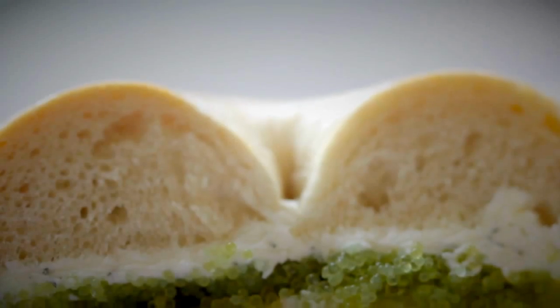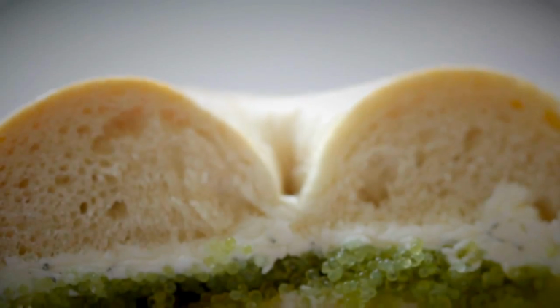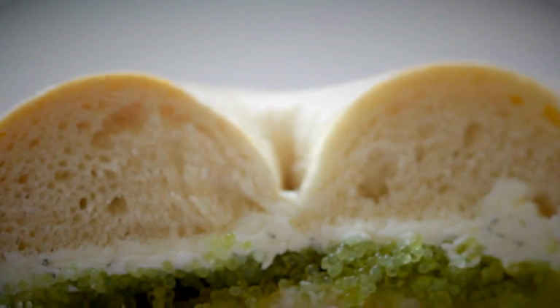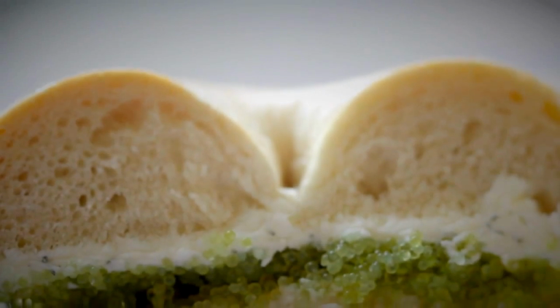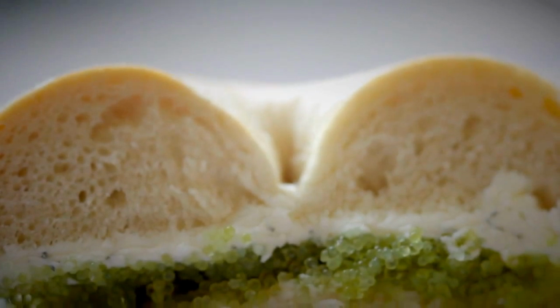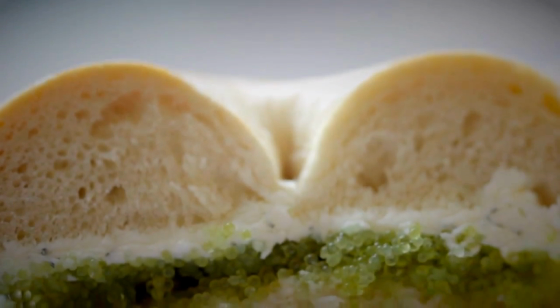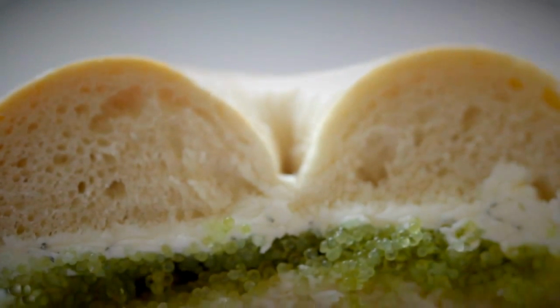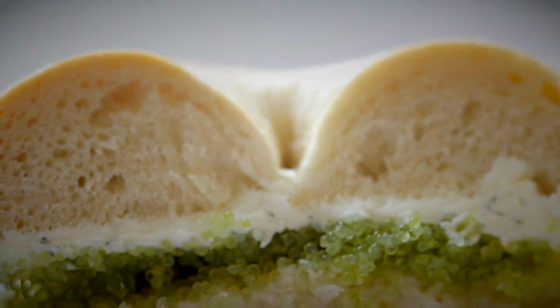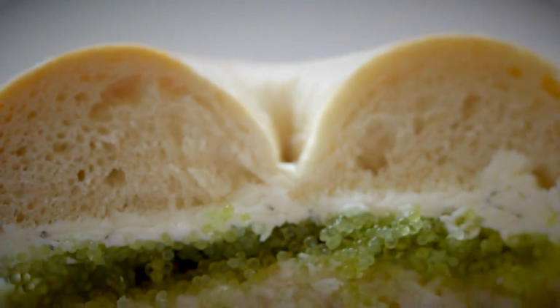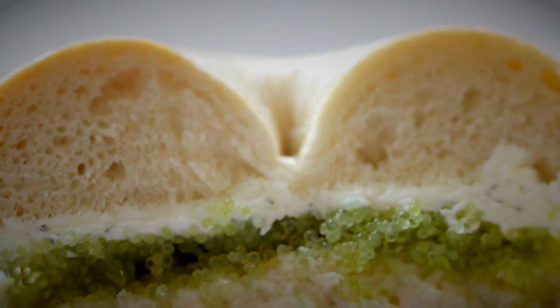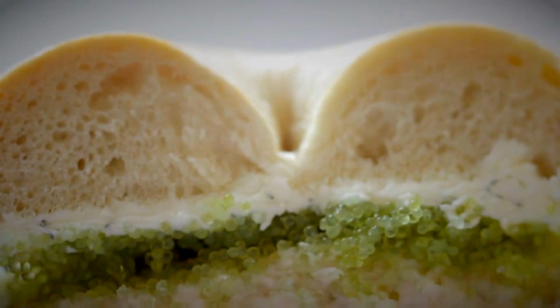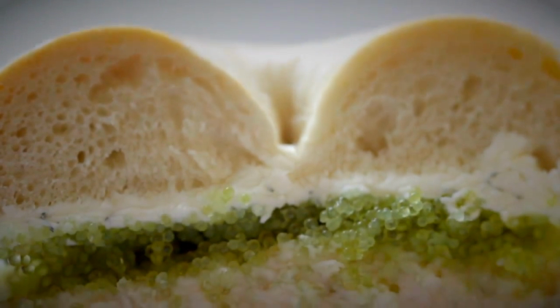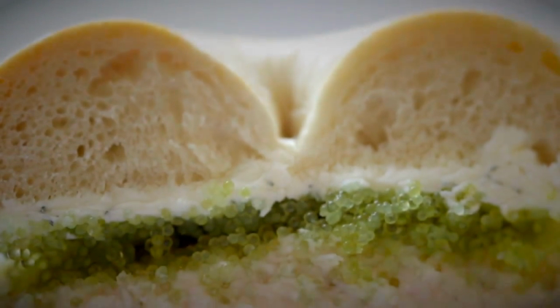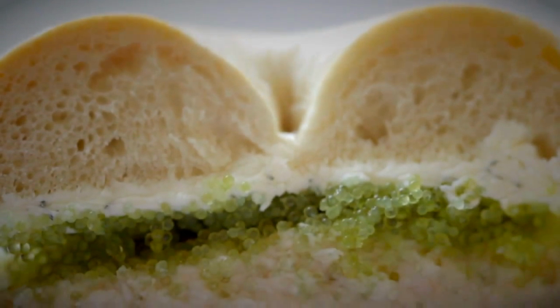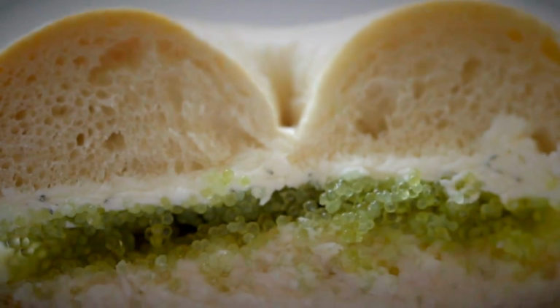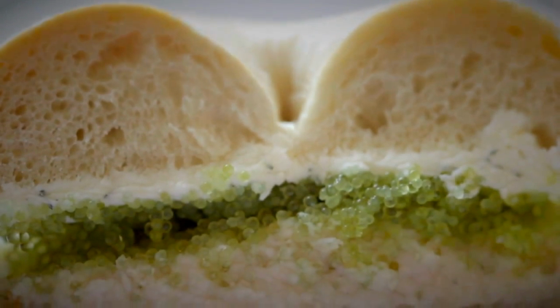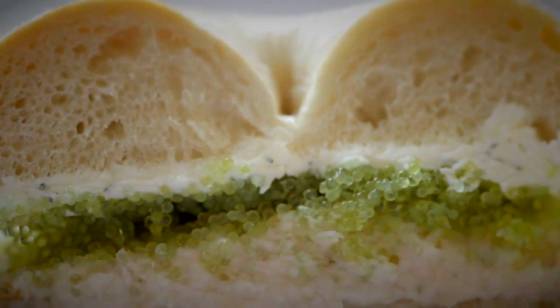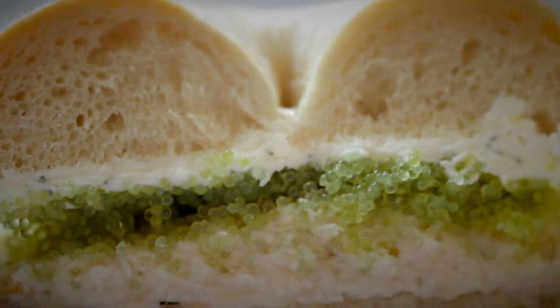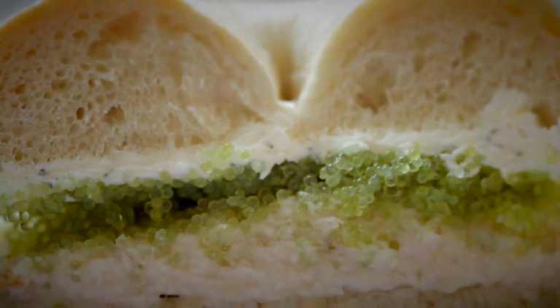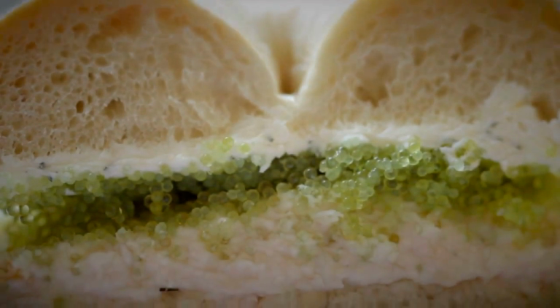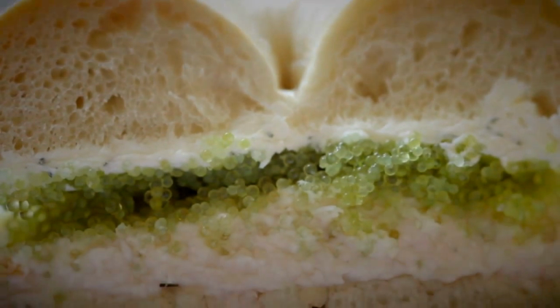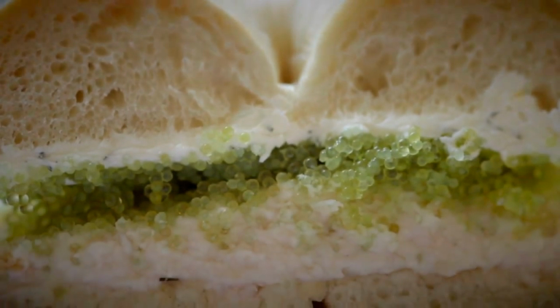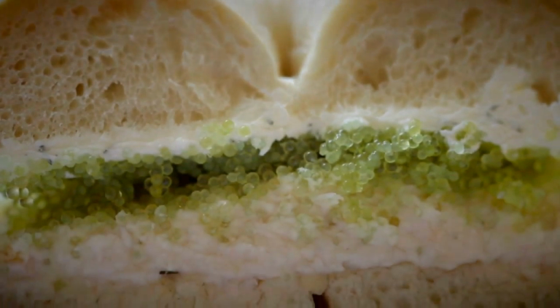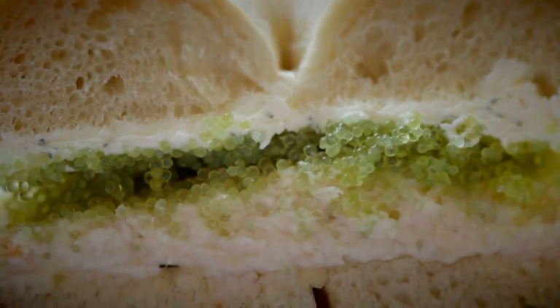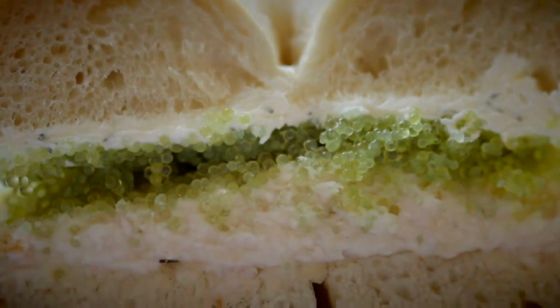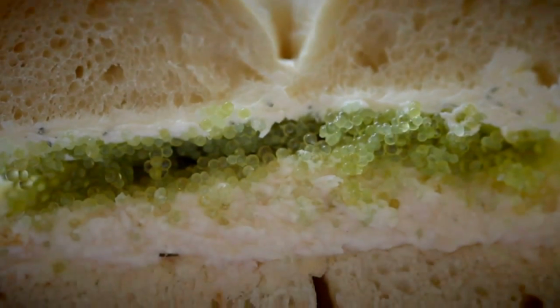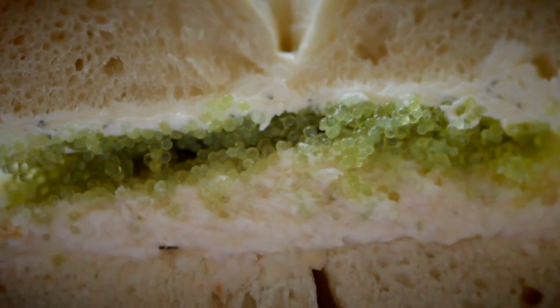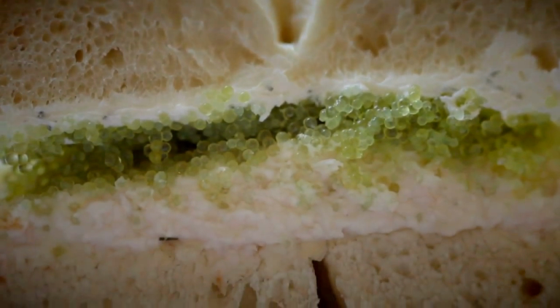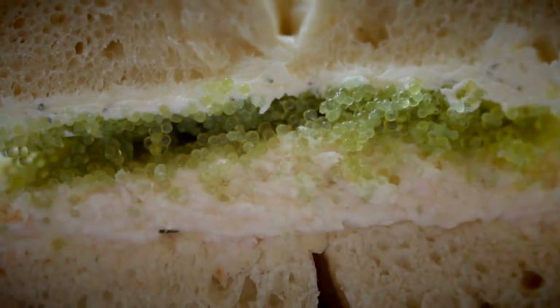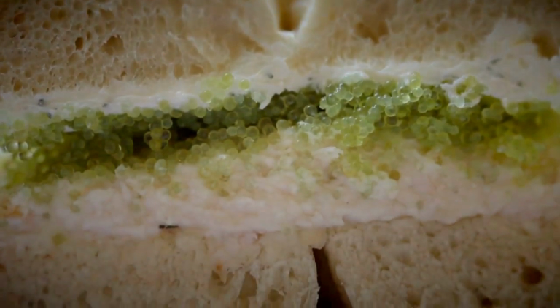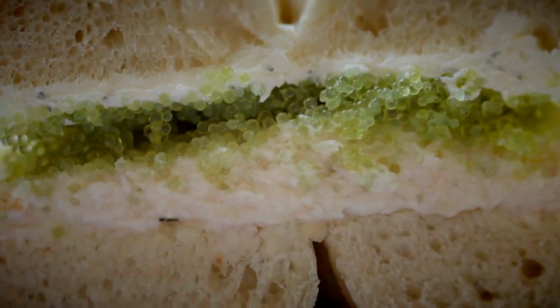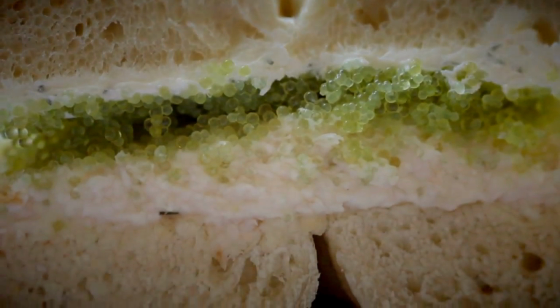A bagel layered with horseradish cream cheese, whitefish and baked salmon salad, and crisp wasabi roe.